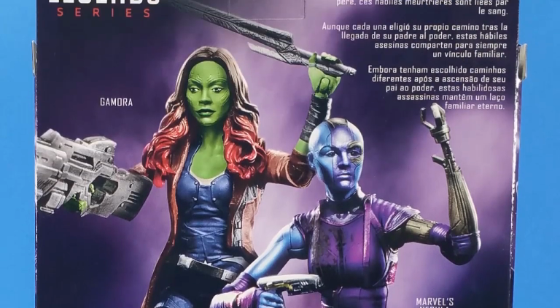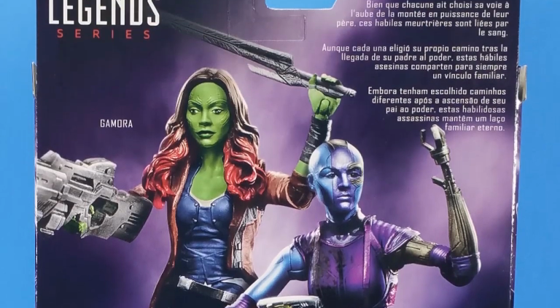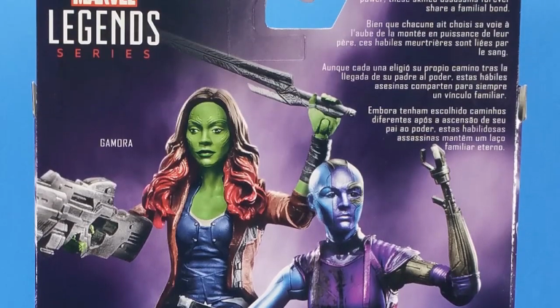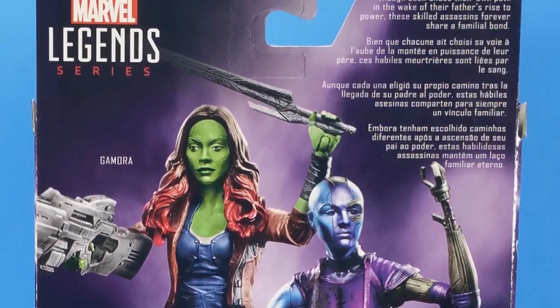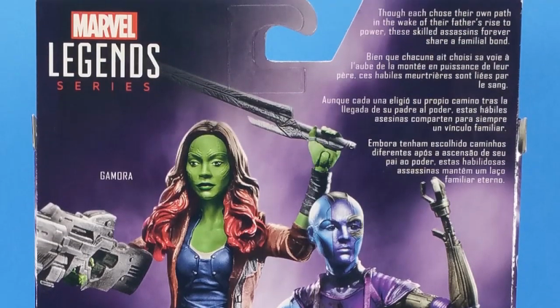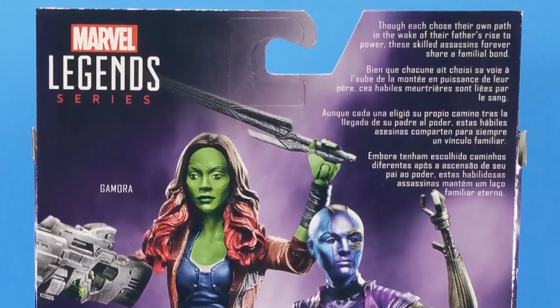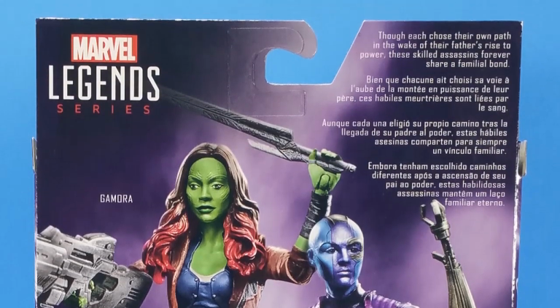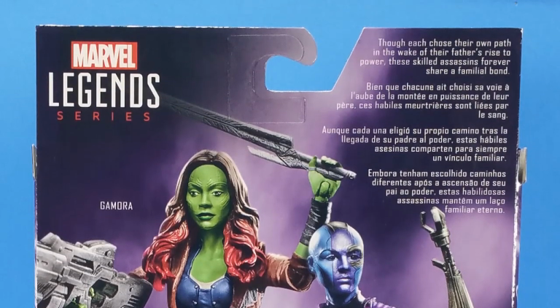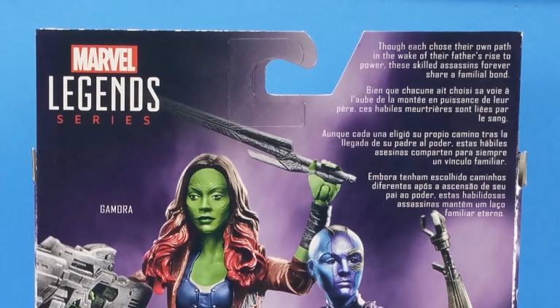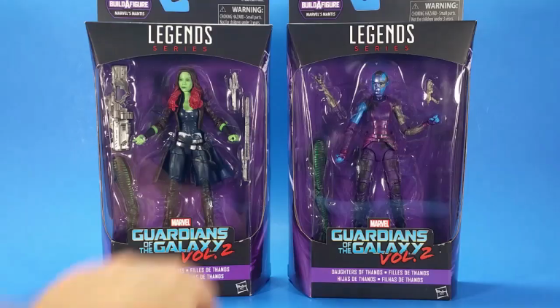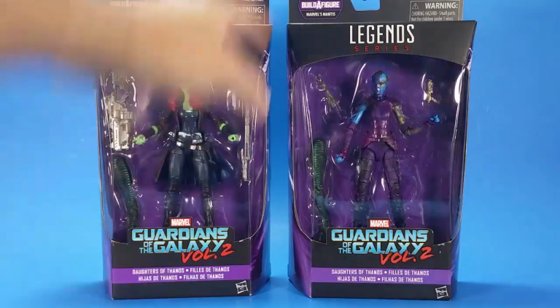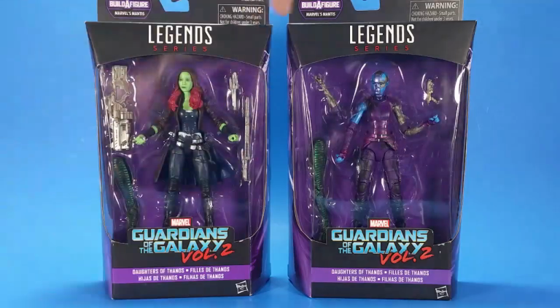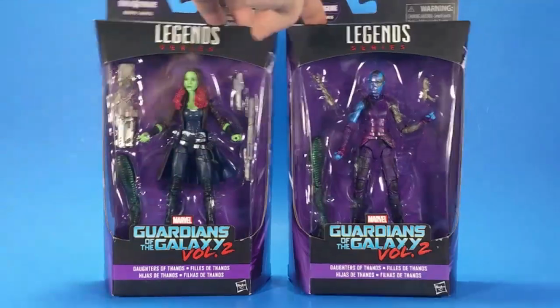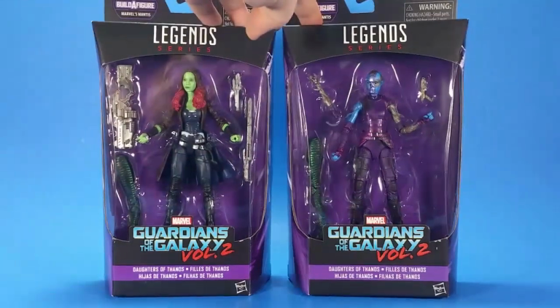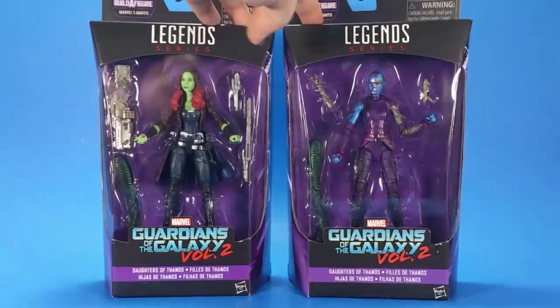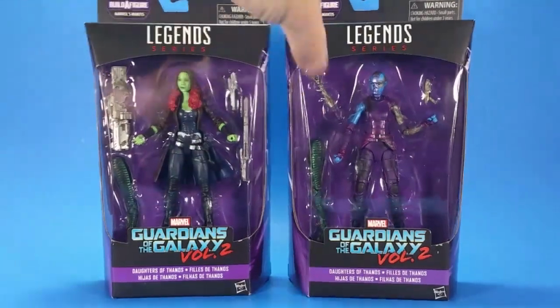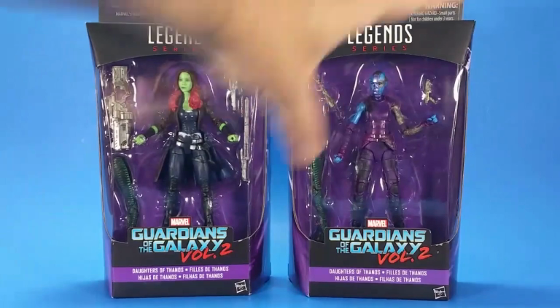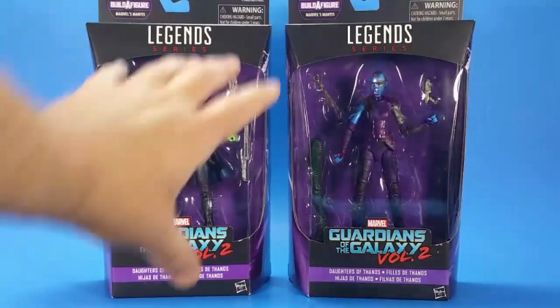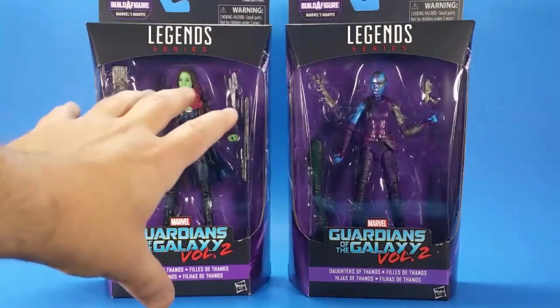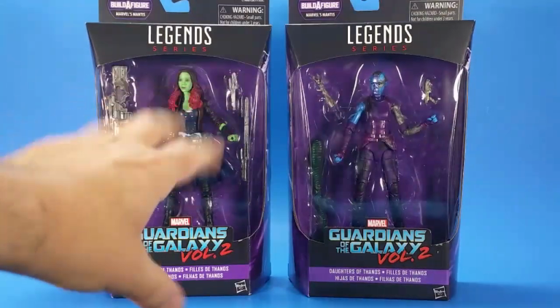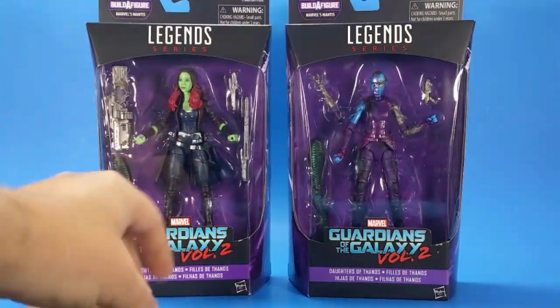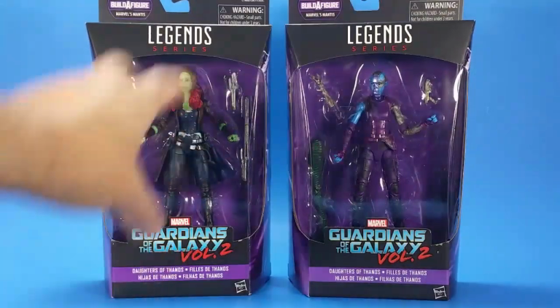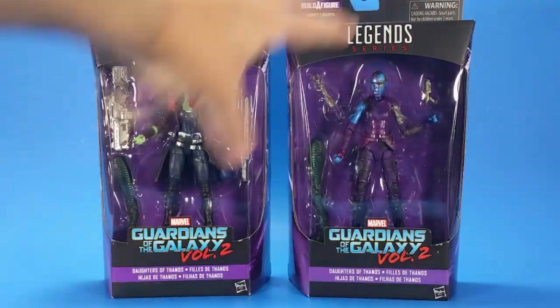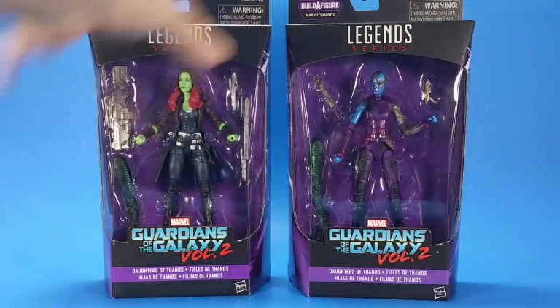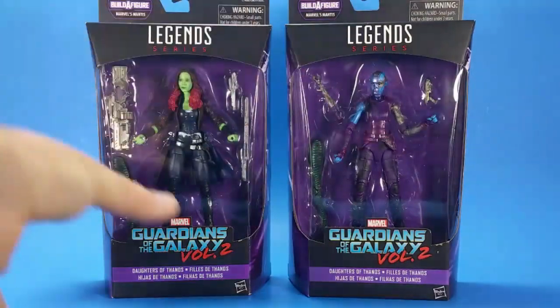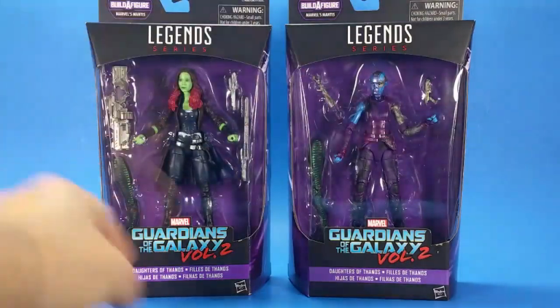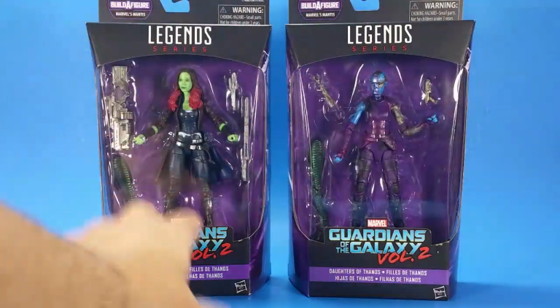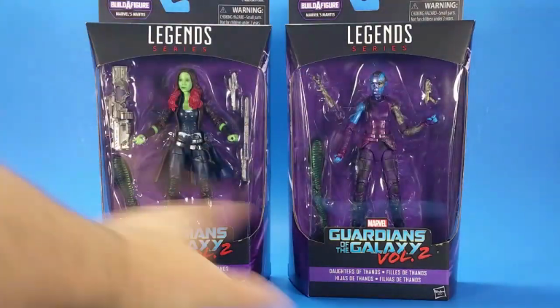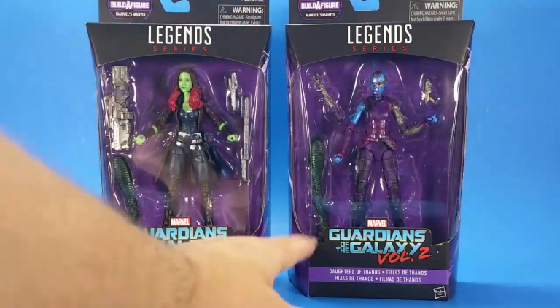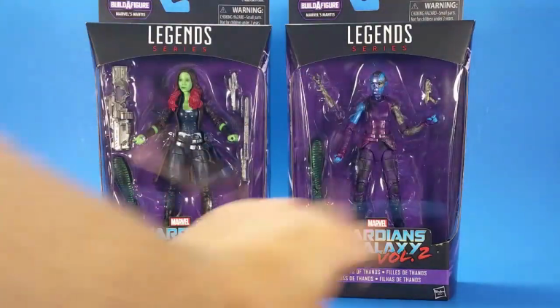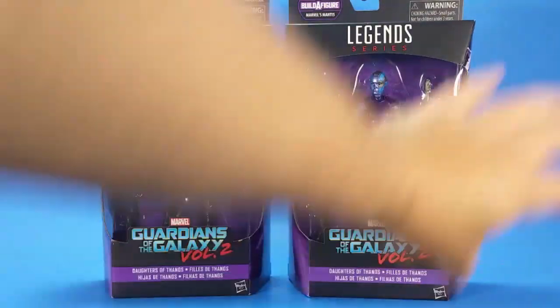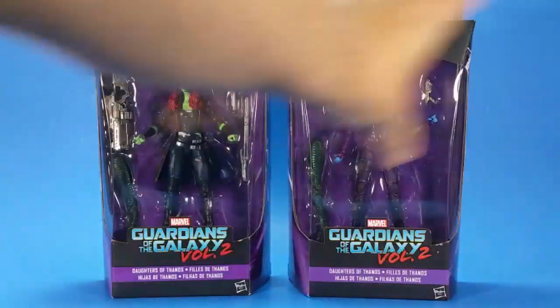I know we got a Gamora with the first movie but it never stood right, it never looked right — it was a little bit off. This one looks much better. I had to do it. Now that I've got them, I'm gonna pair them up like I usually do with Marvel Legends, two at a time, and it's just fate that I got Gamora and Nebula together.